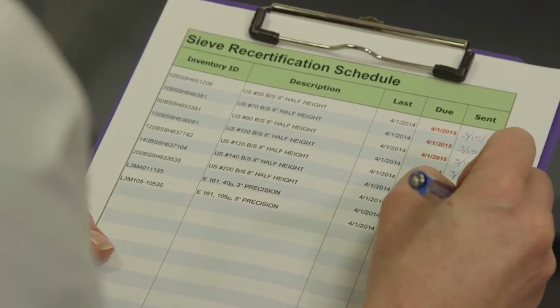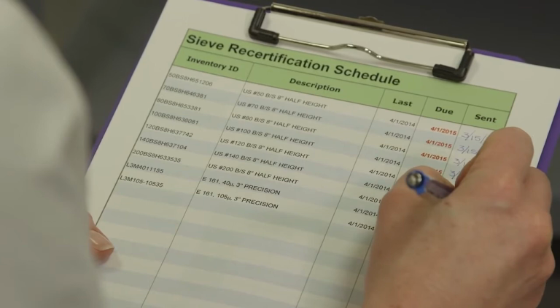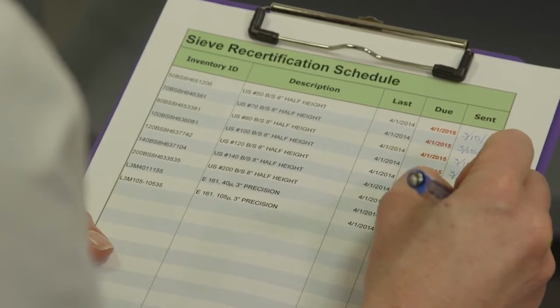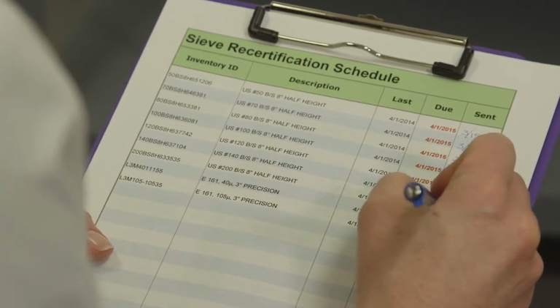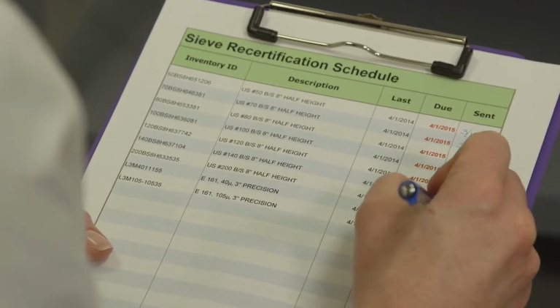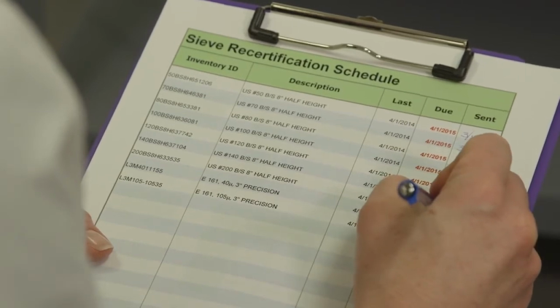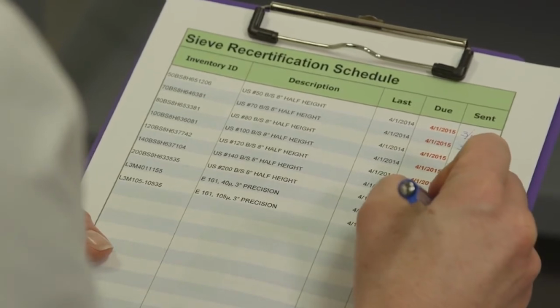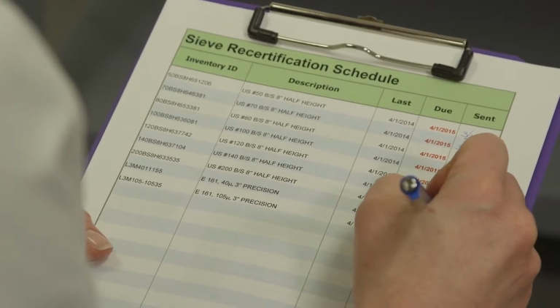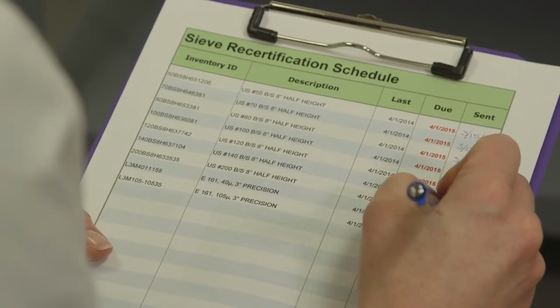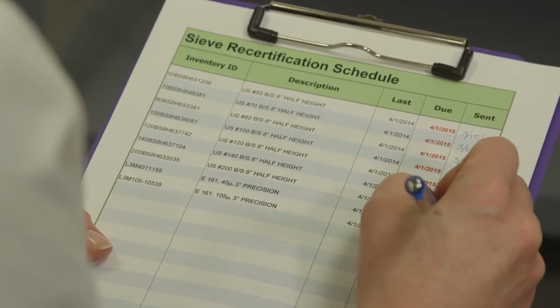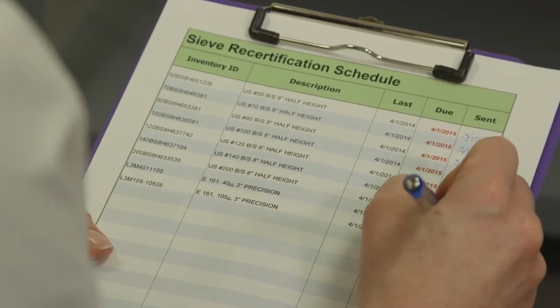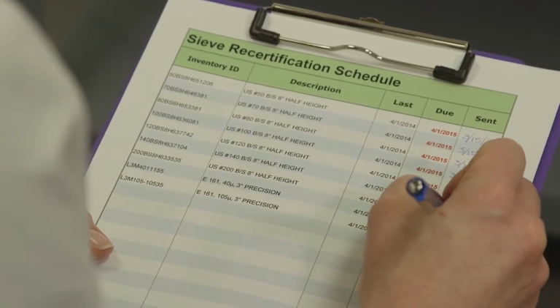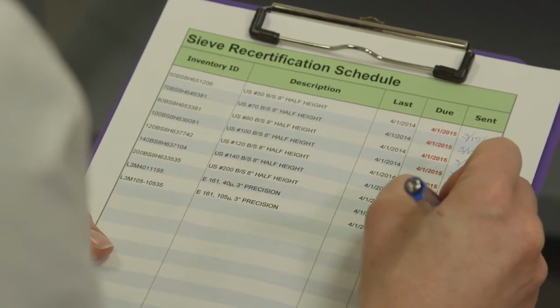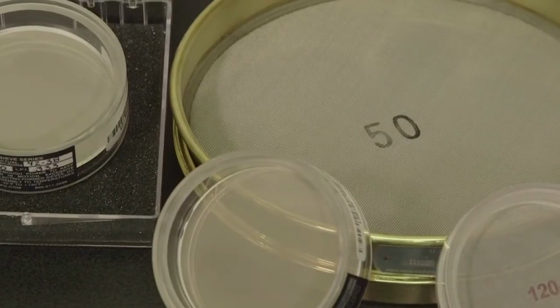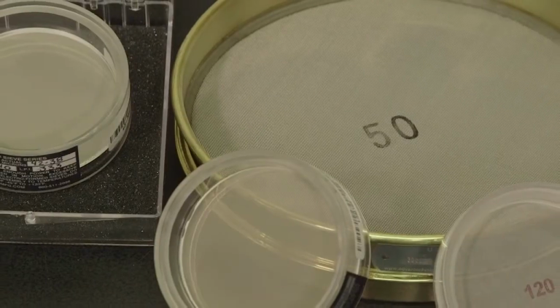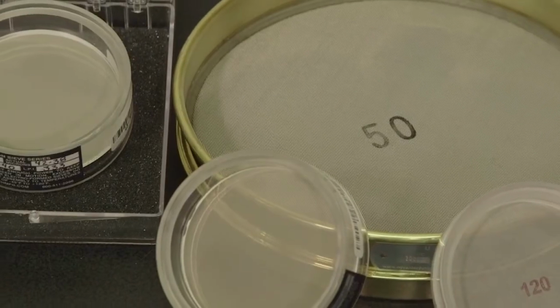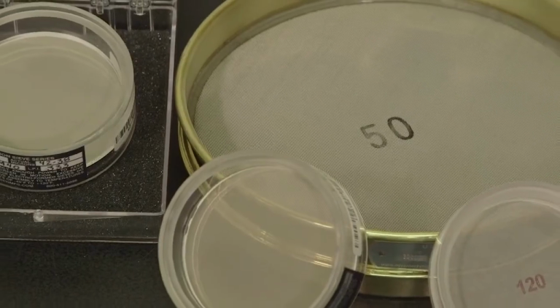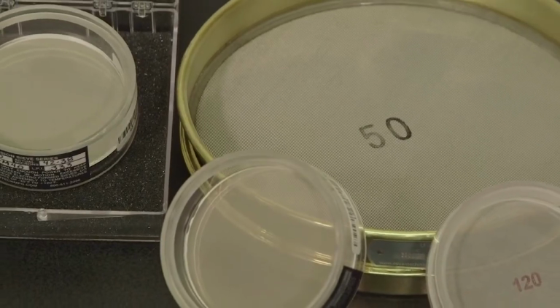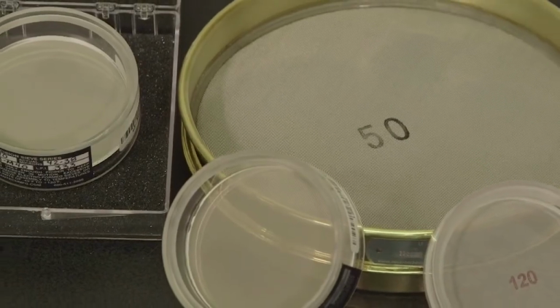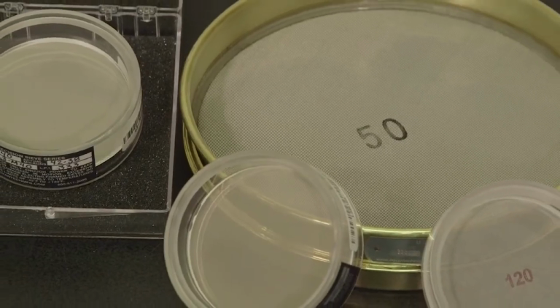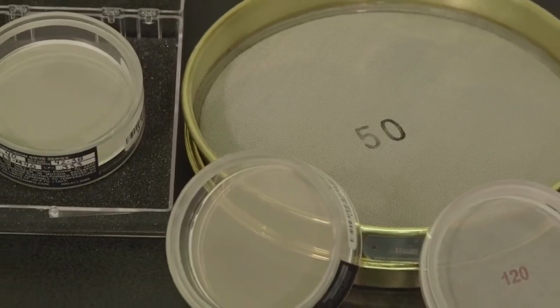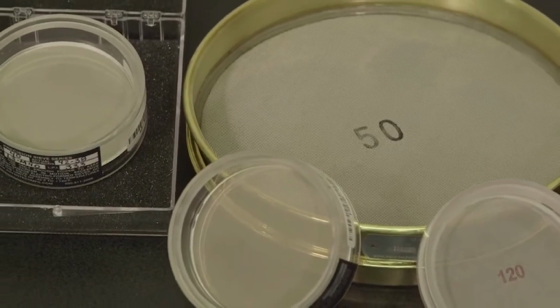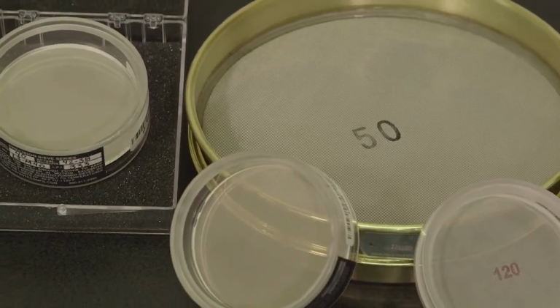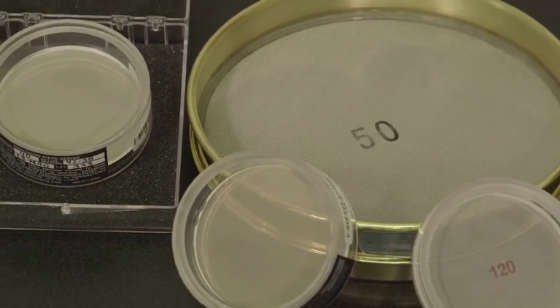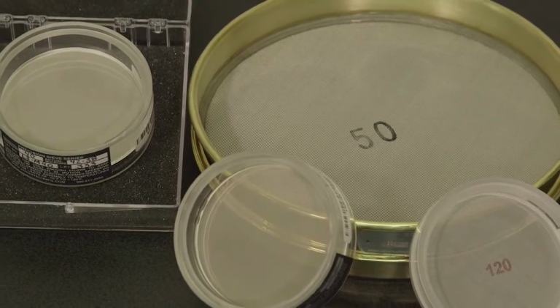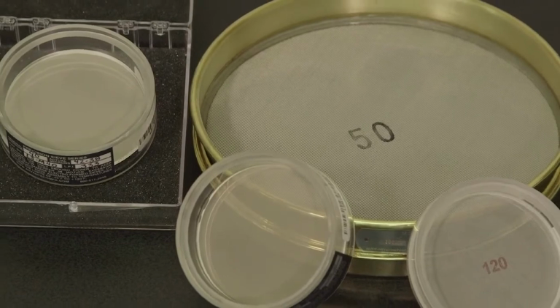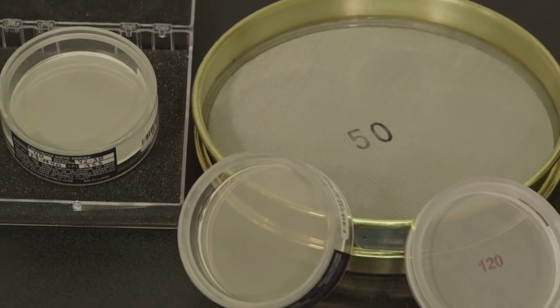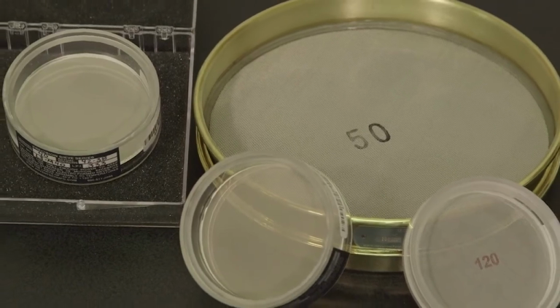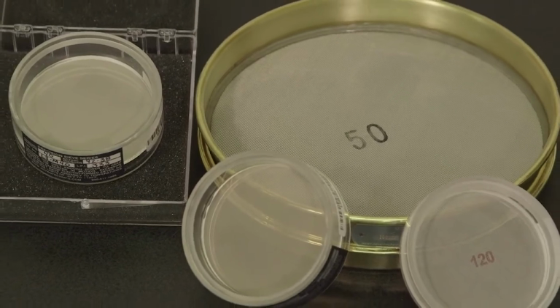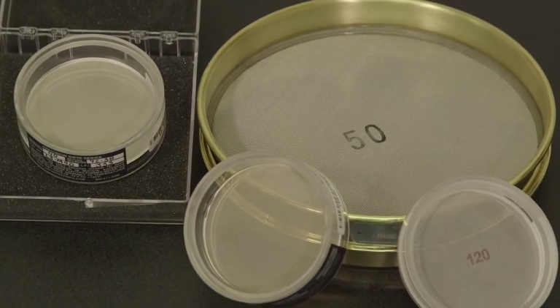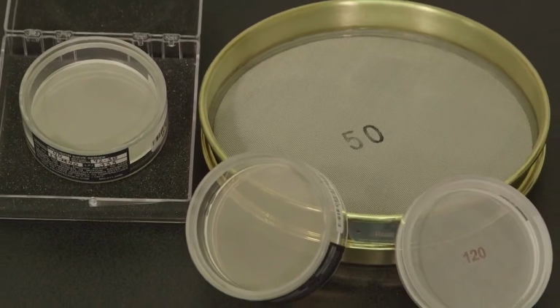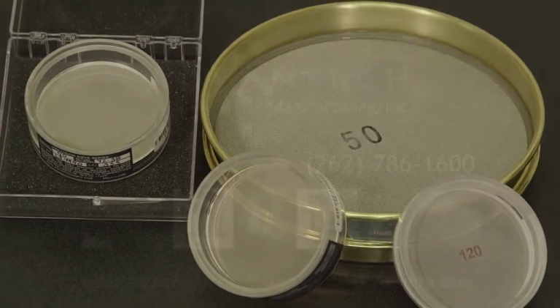Re-certification cycles depend upon sieve usage, care, and your internal quality system requirements. Partner with Advantec Manufacturing to help manage your sieve certifications.